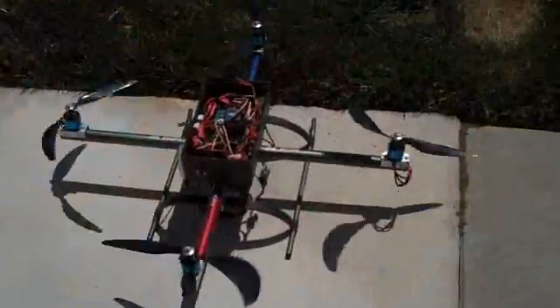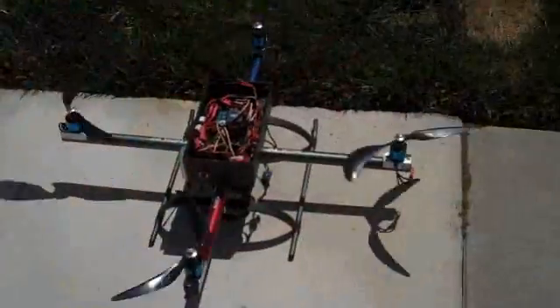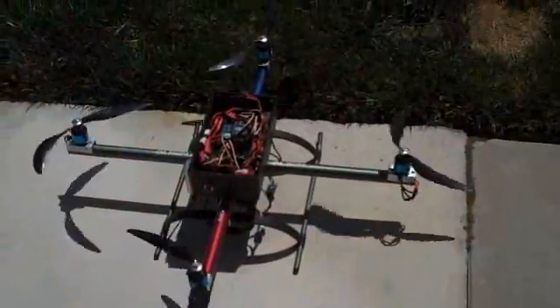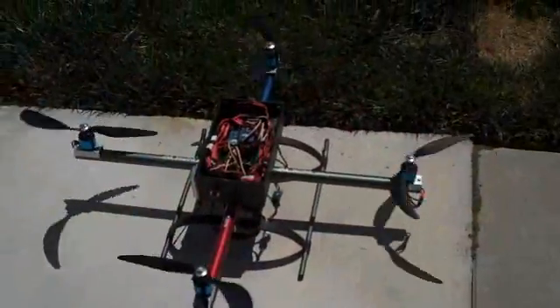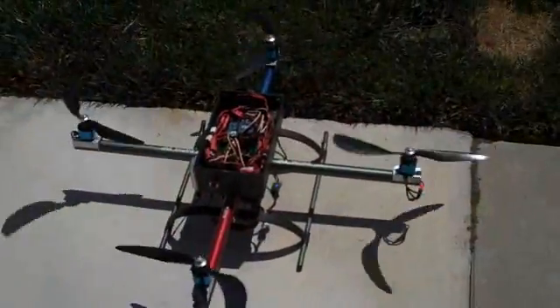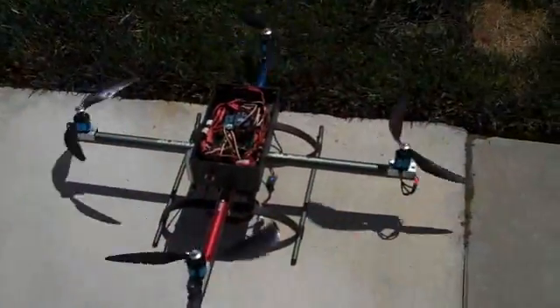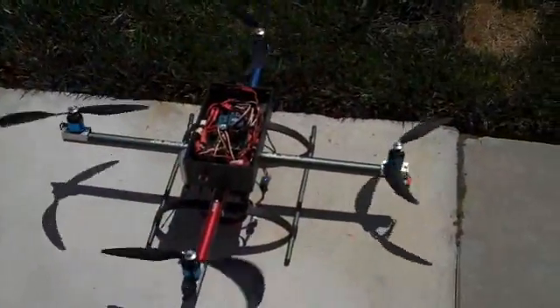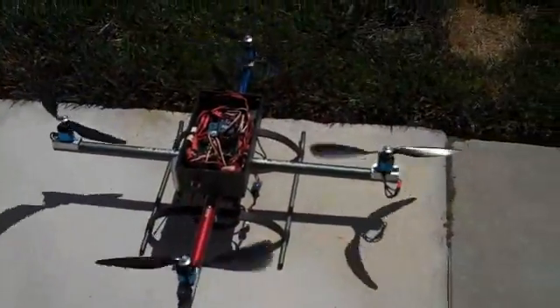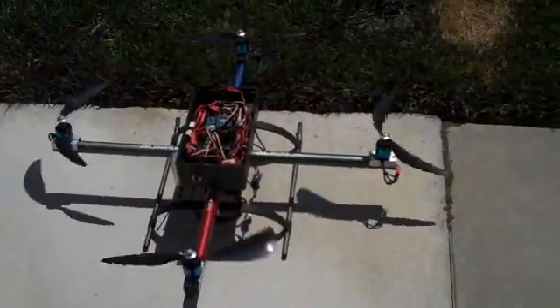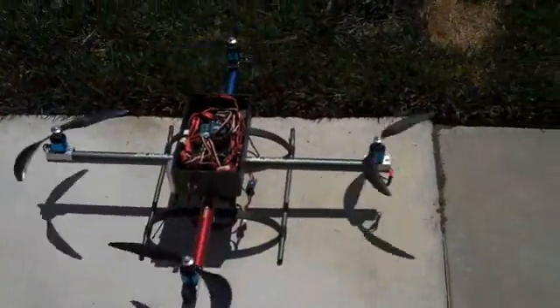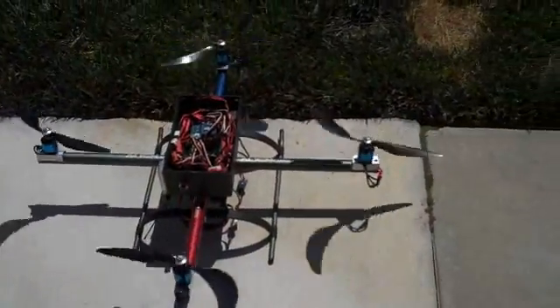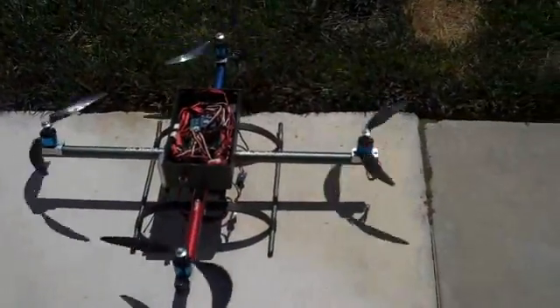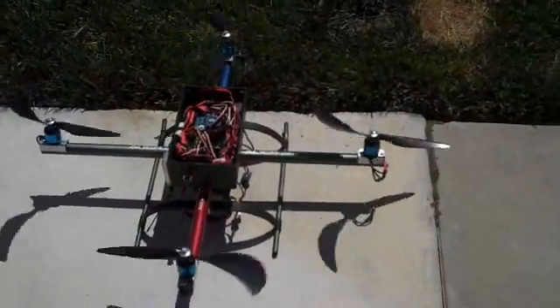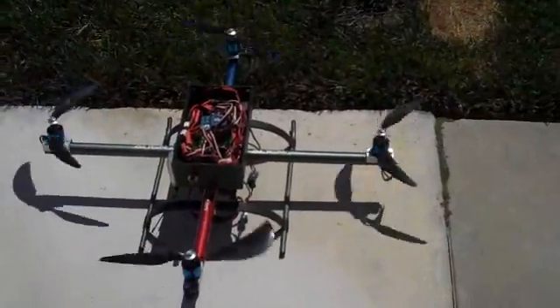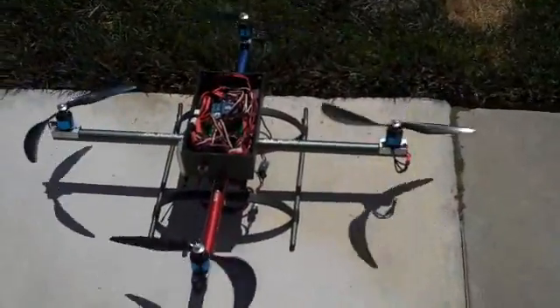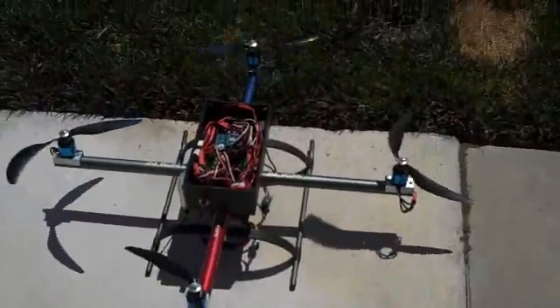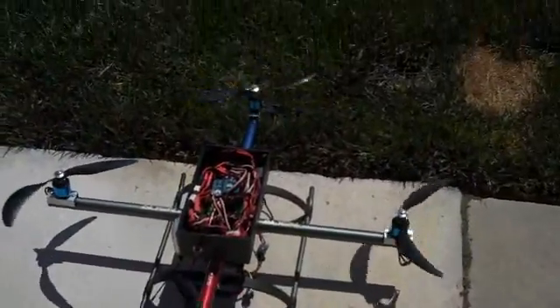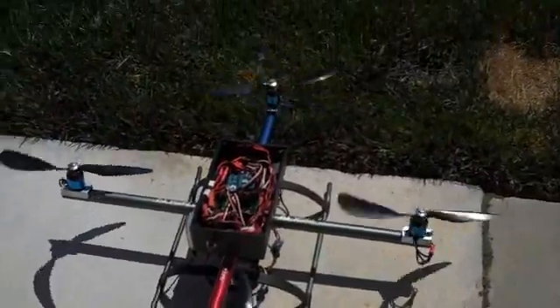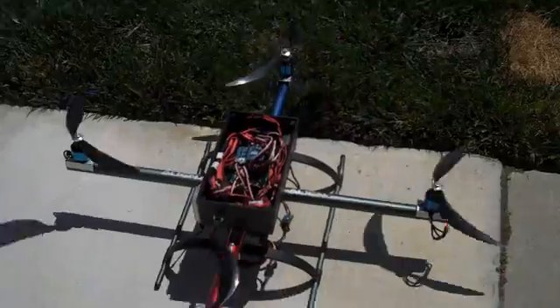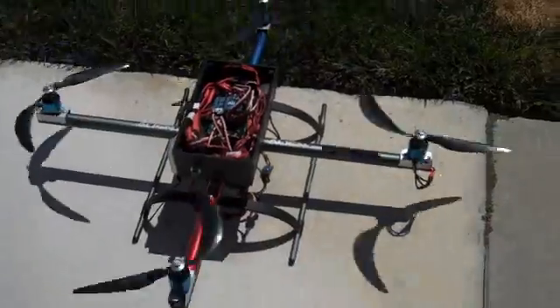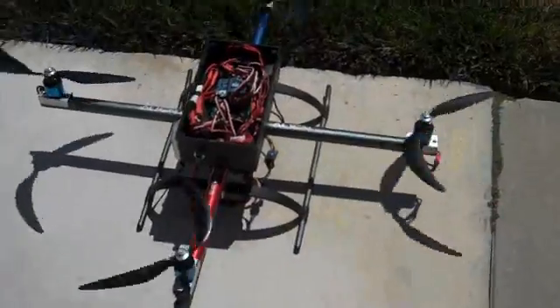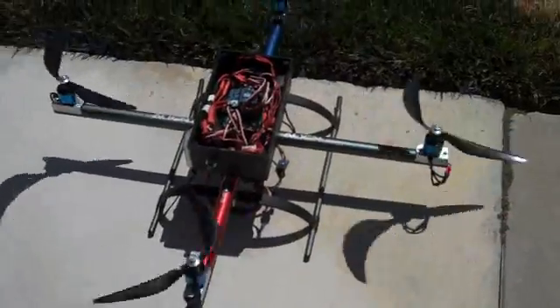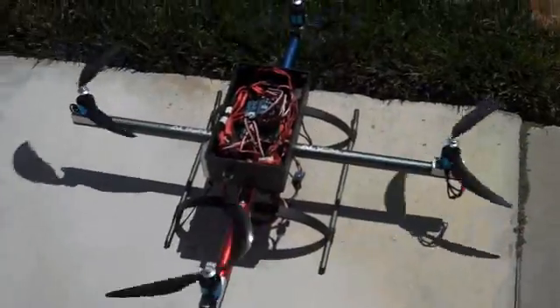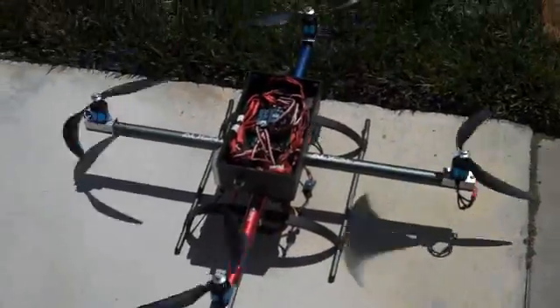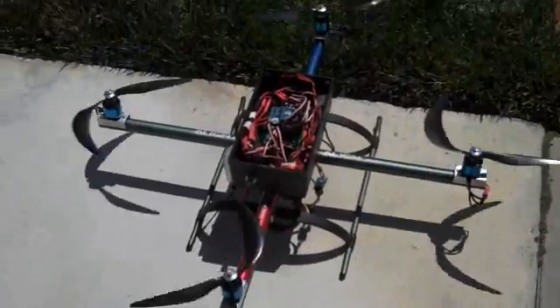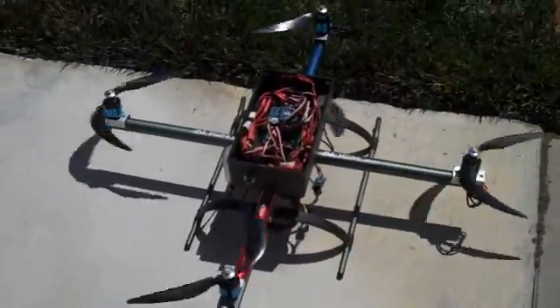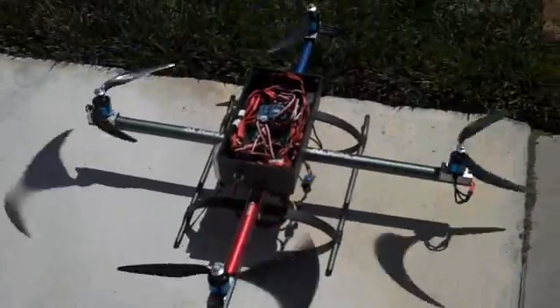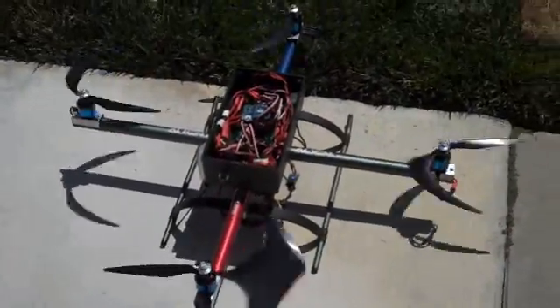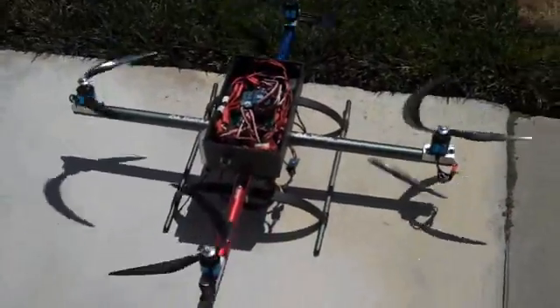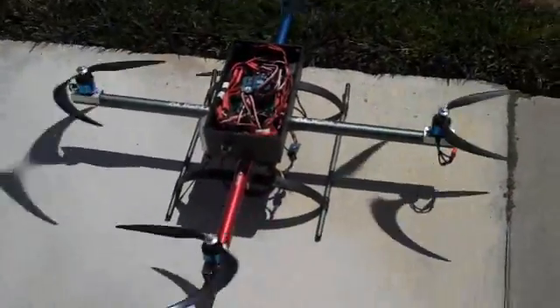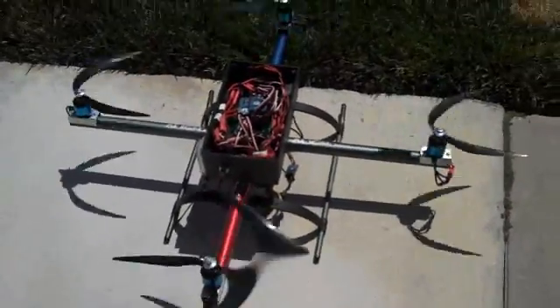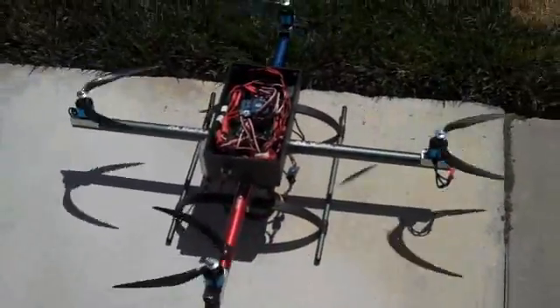So when you arm your quadcopter, you can see that the motors spin up at a low rate.